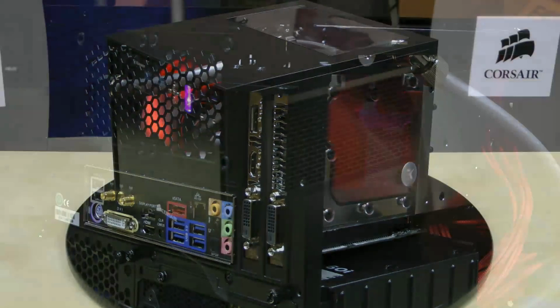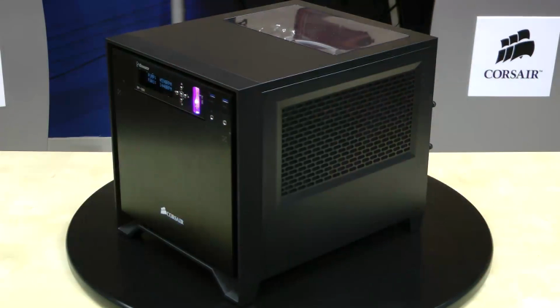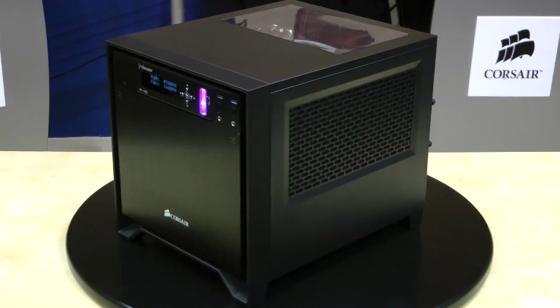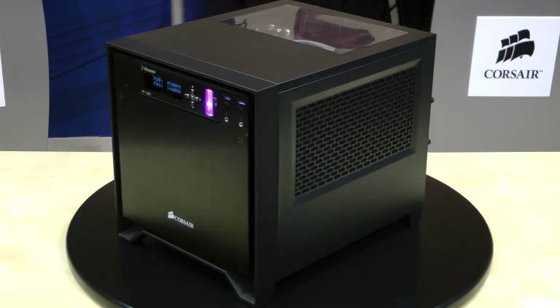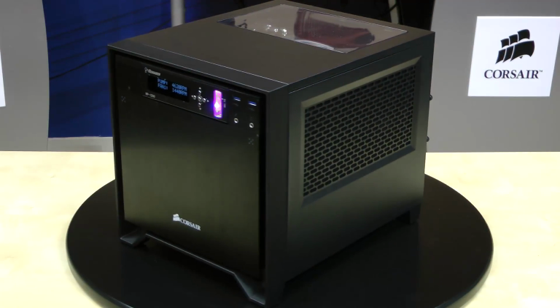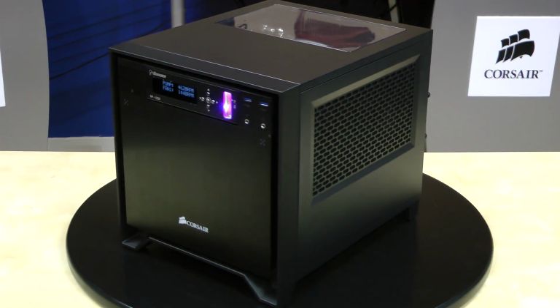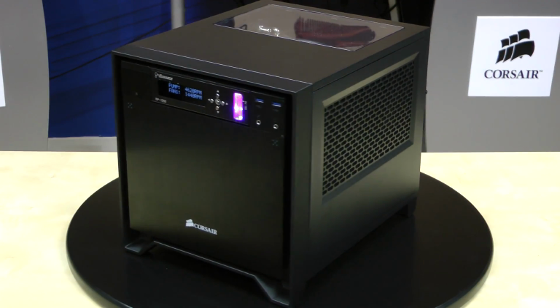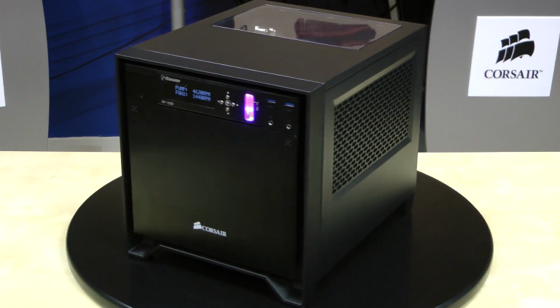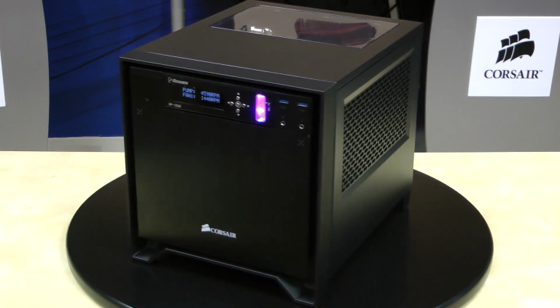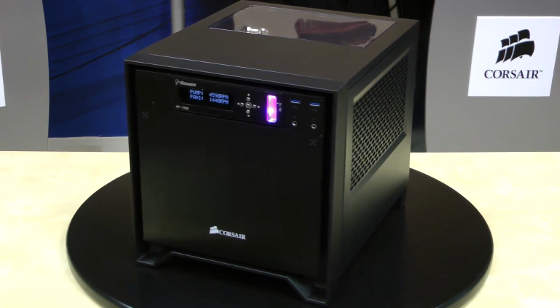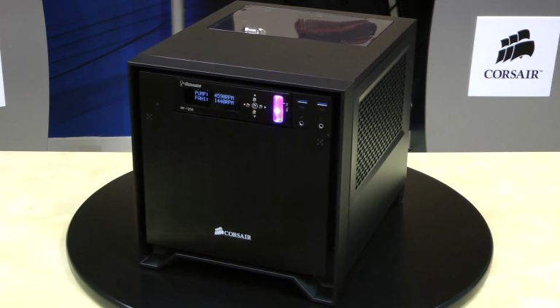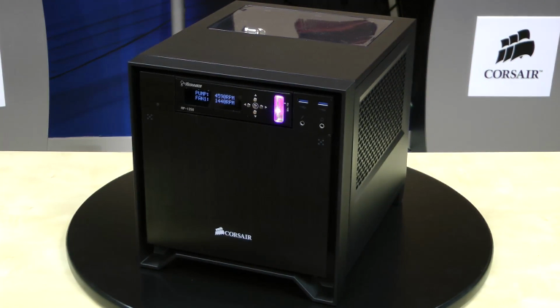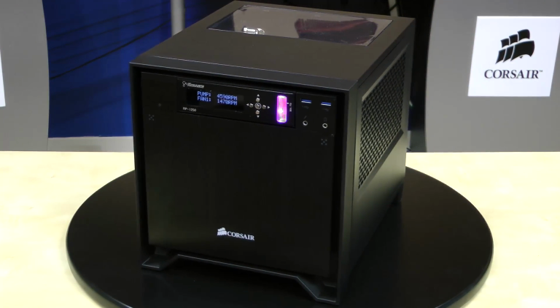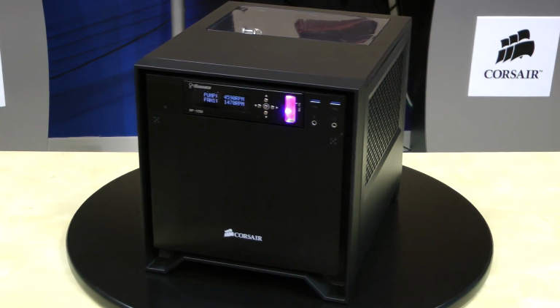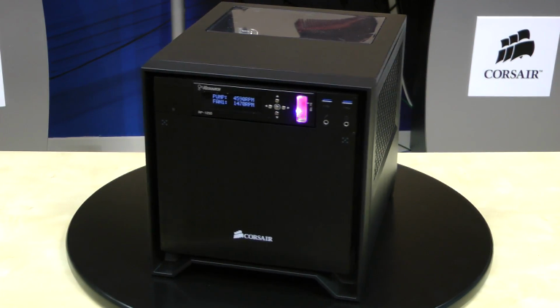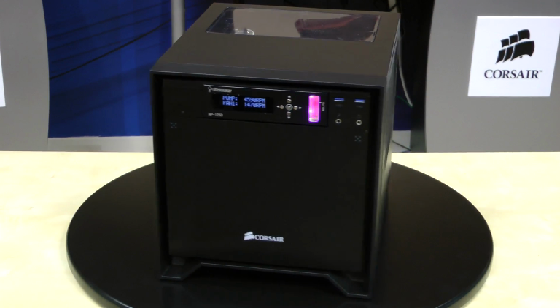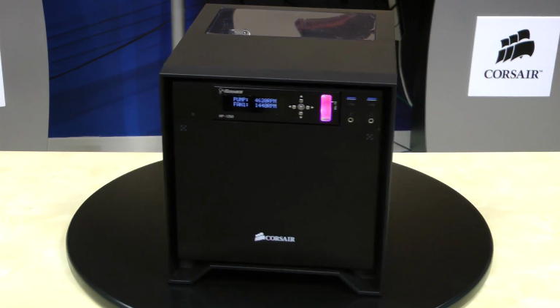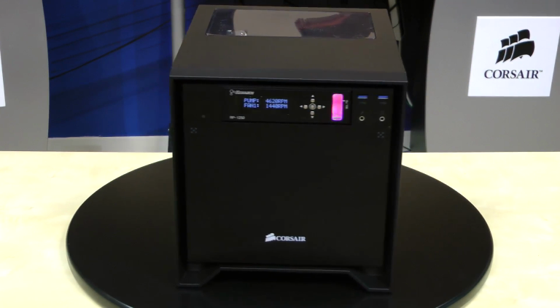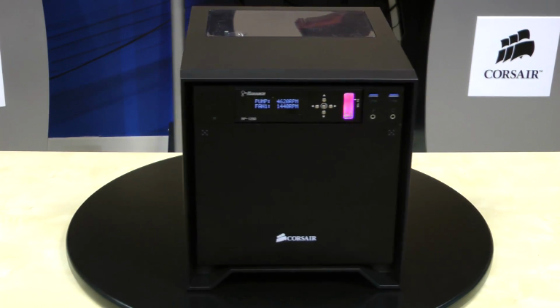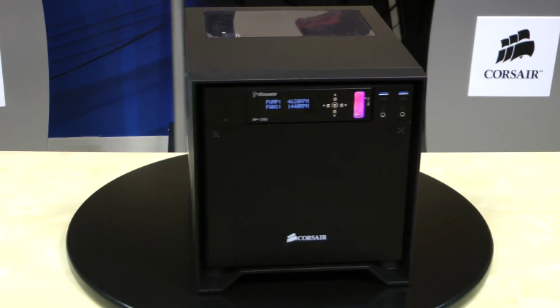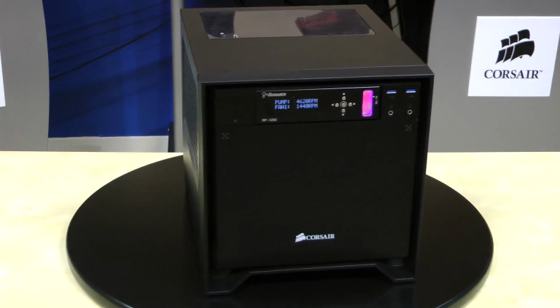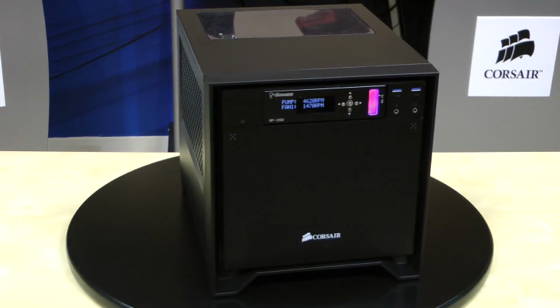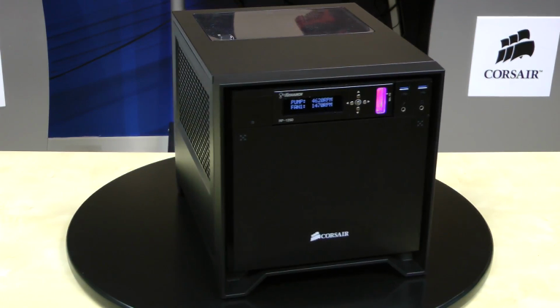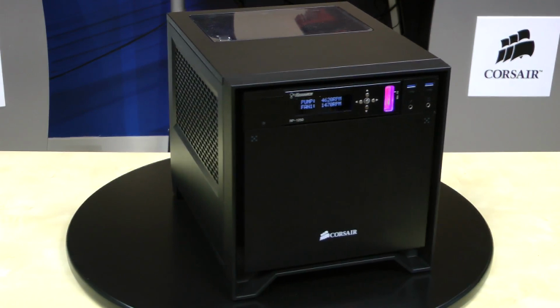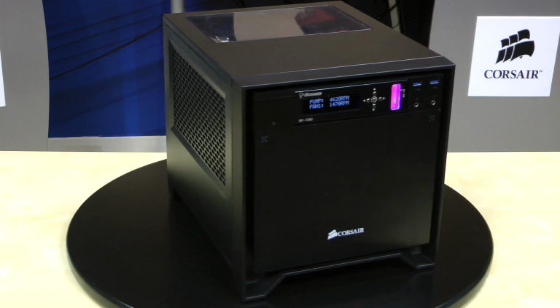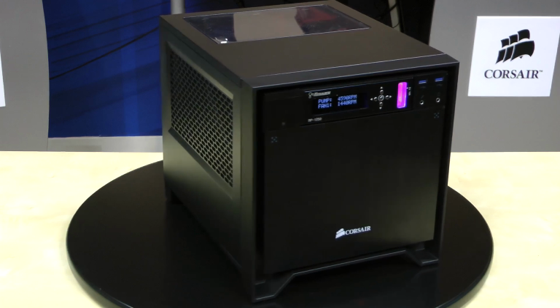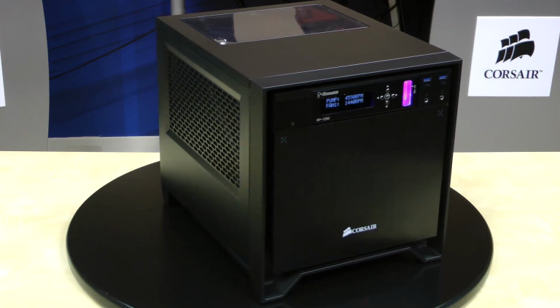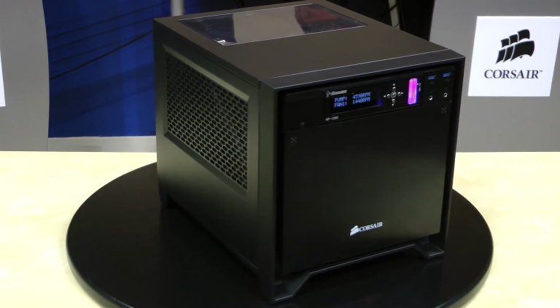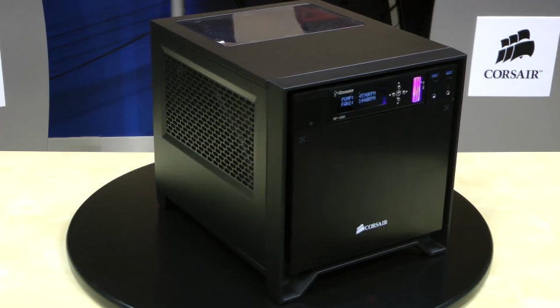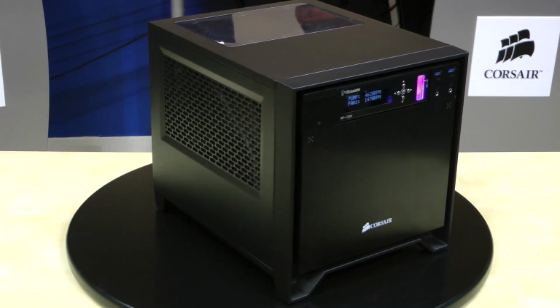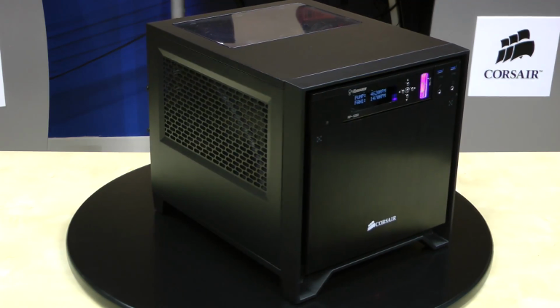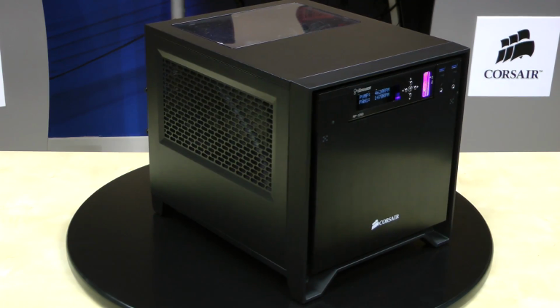As a whole, this build was a fantastic learning experience and proof that a powerful, functional custom loop can be installed in the Obsidian 250D.